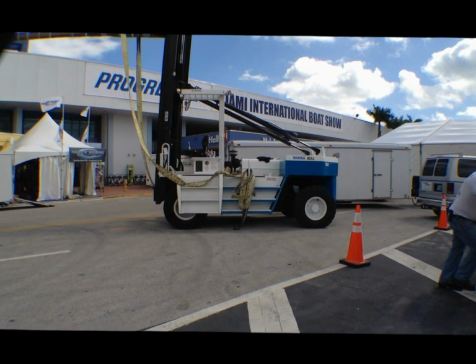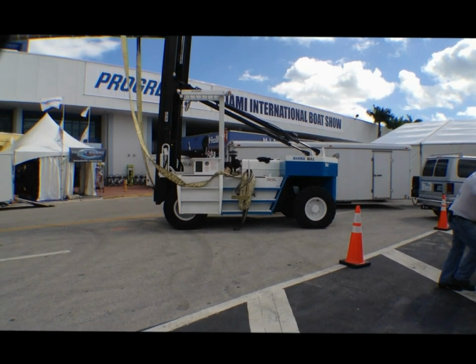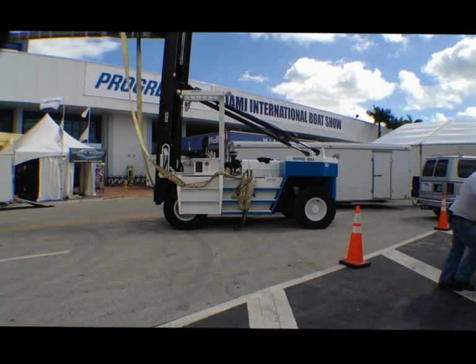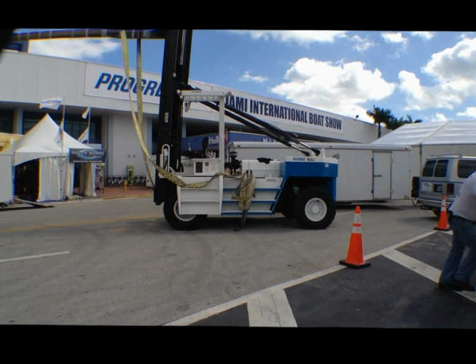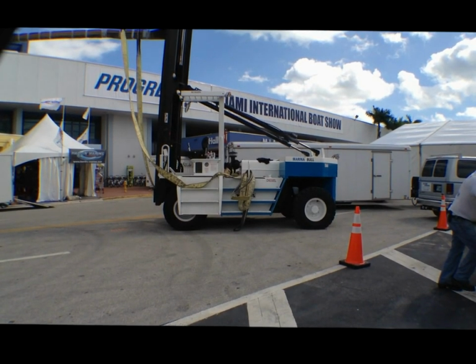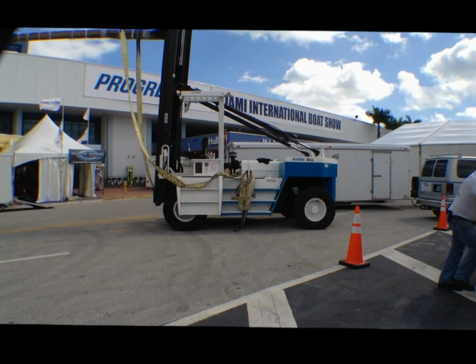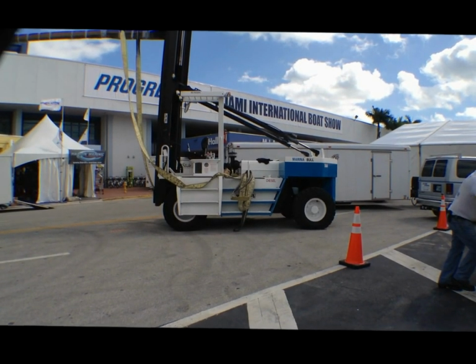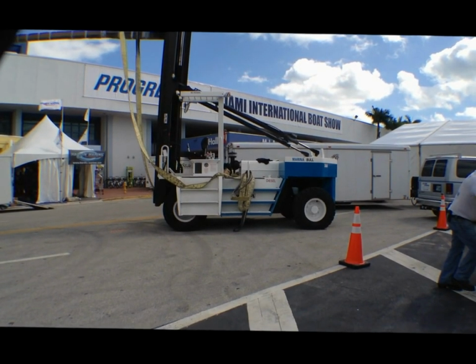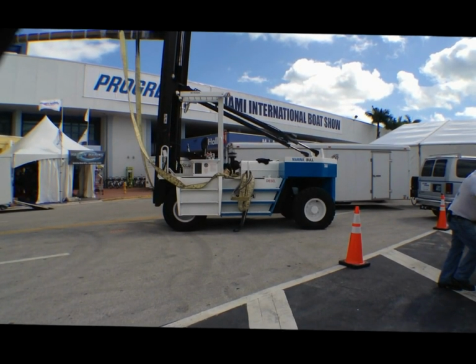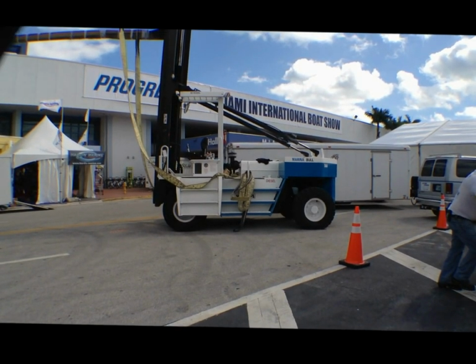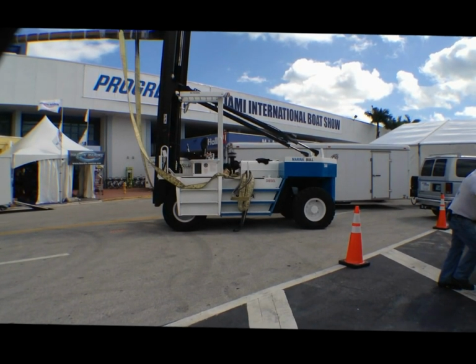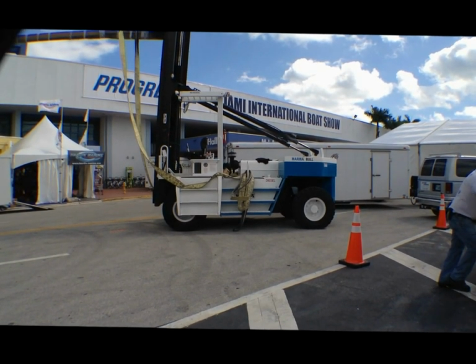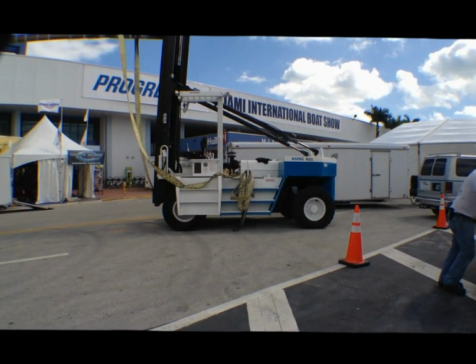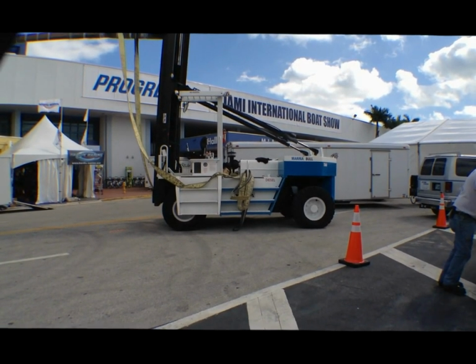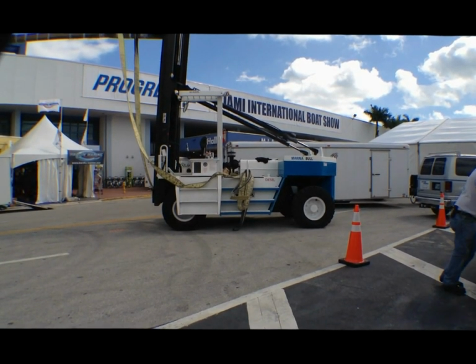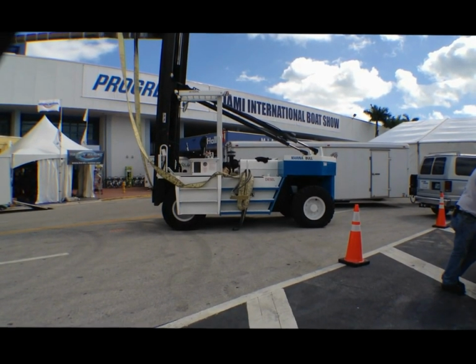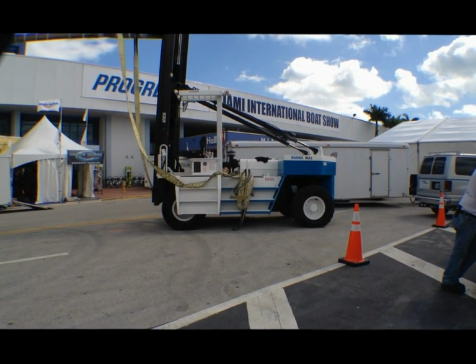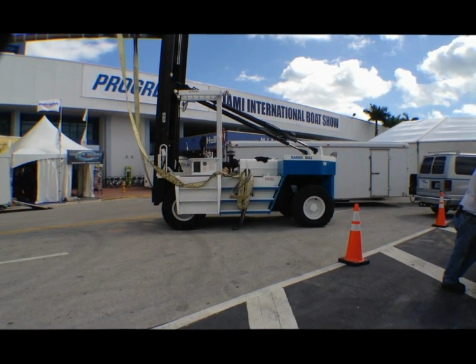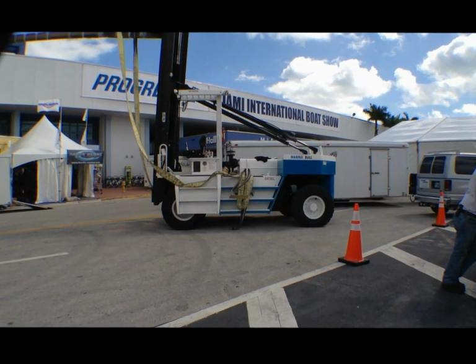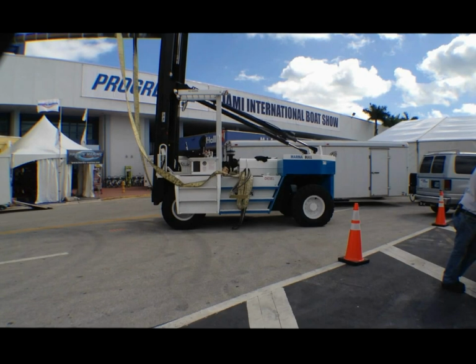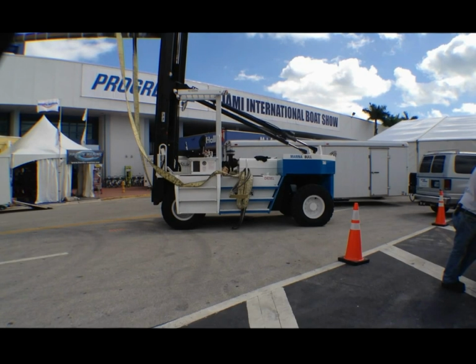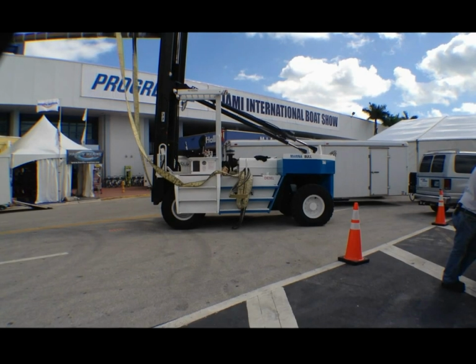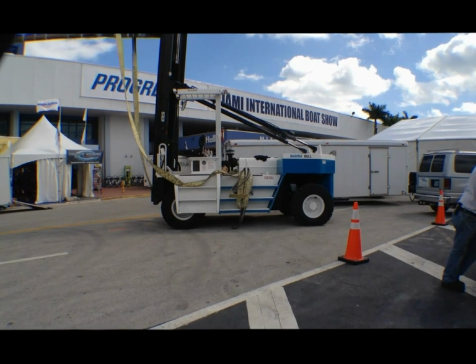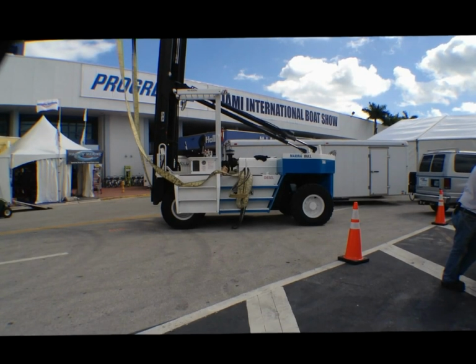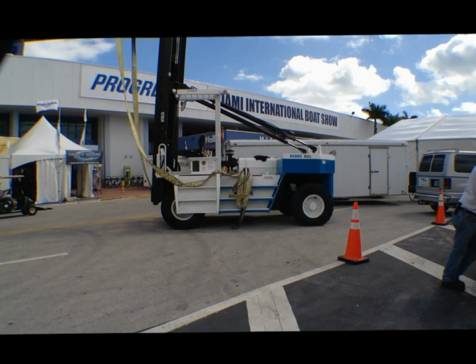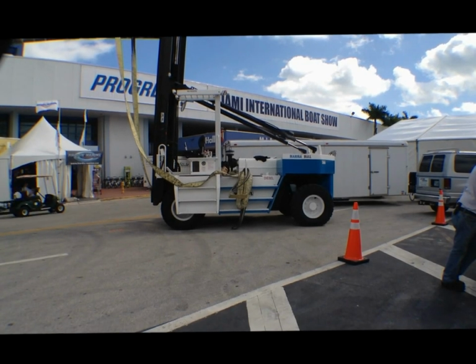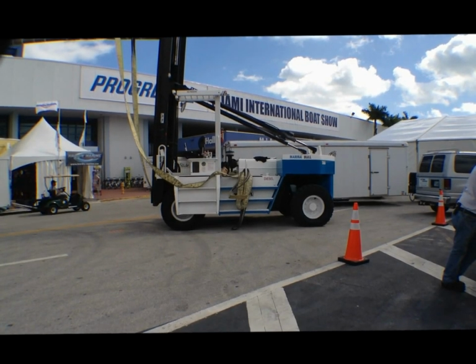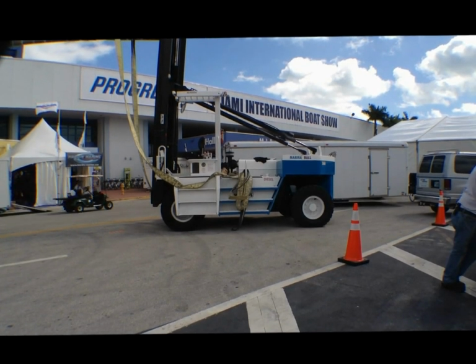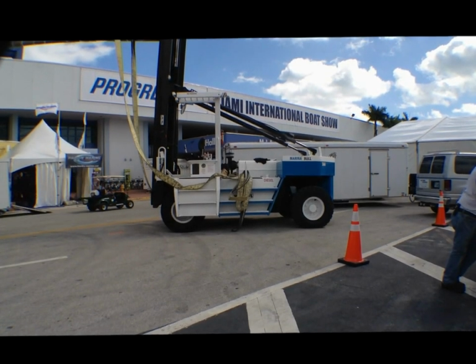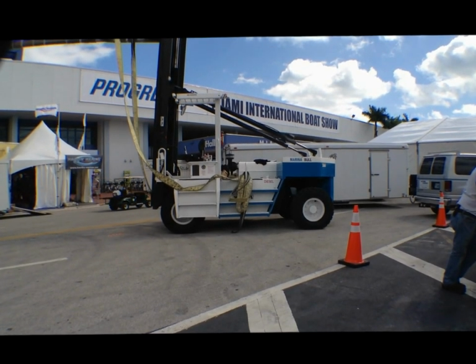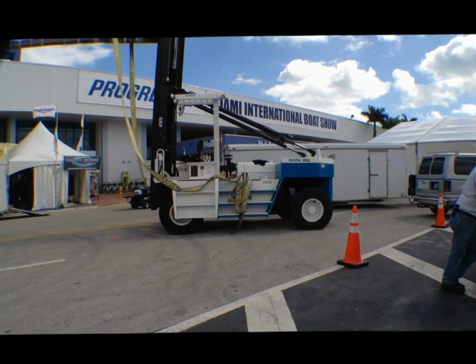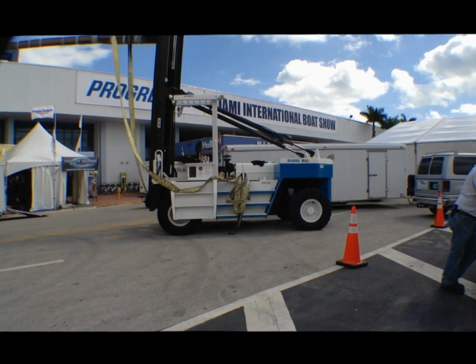We're going to be picking up a boat here in just a few minutes, so stand by. You might be very interested in seeing just exactly how this is done every year.